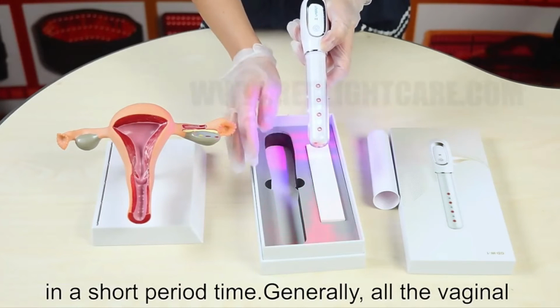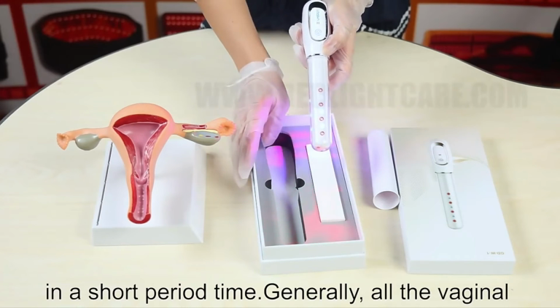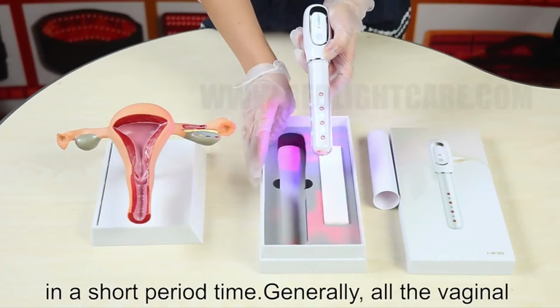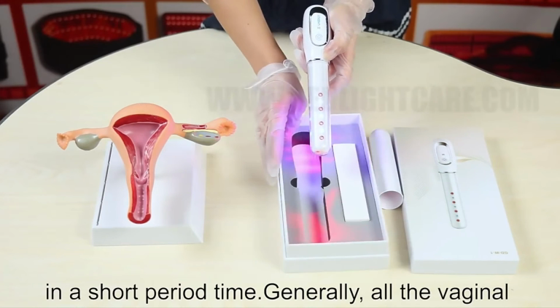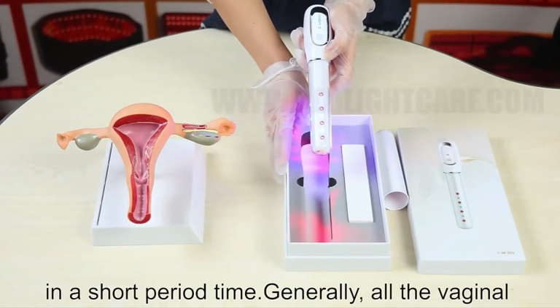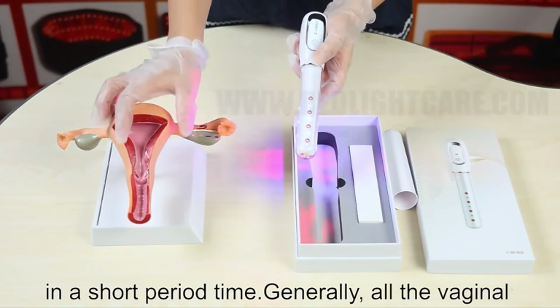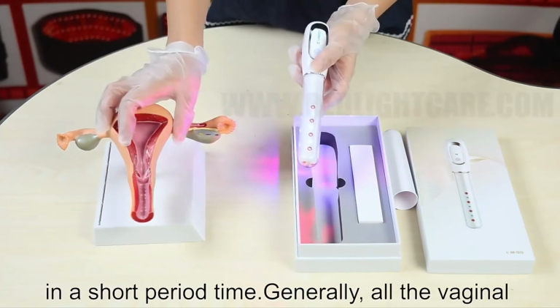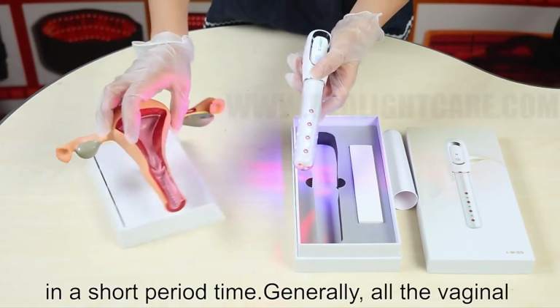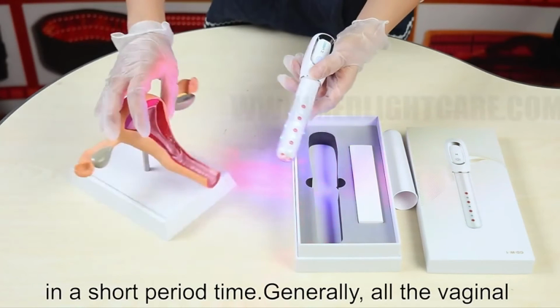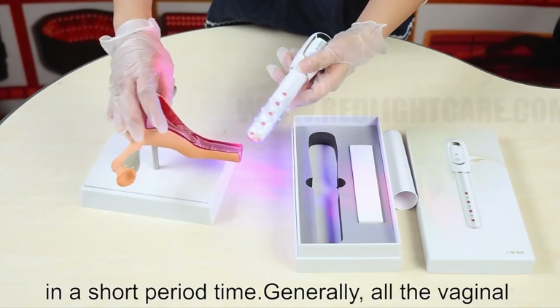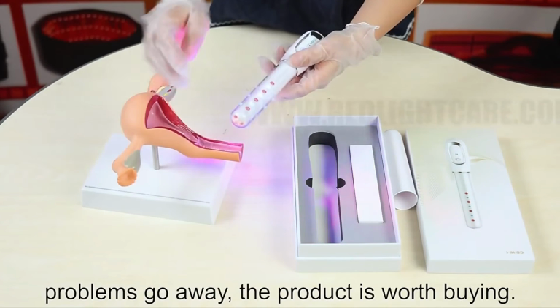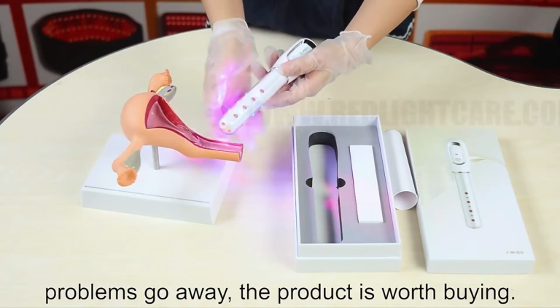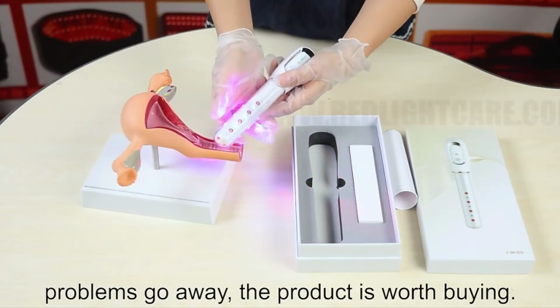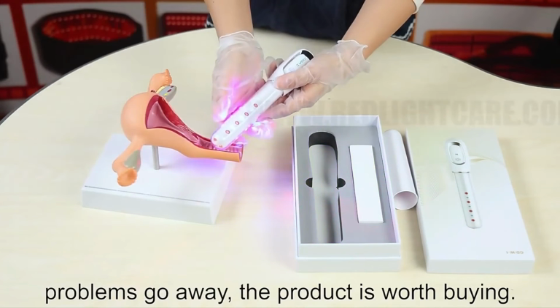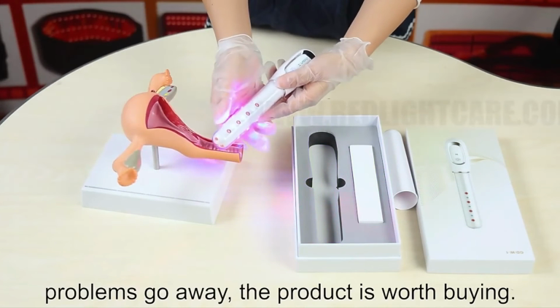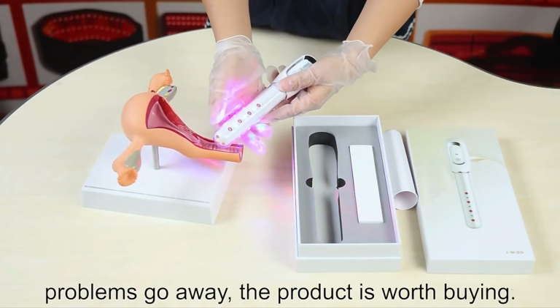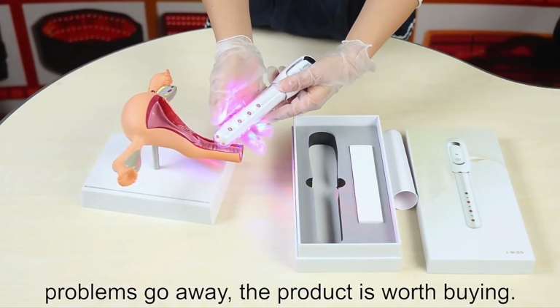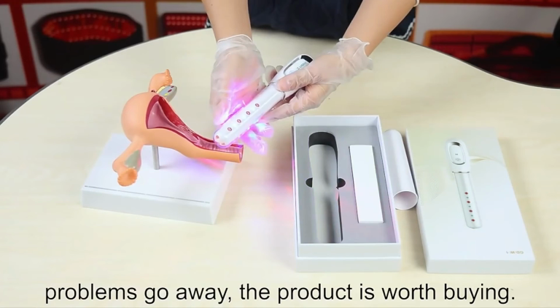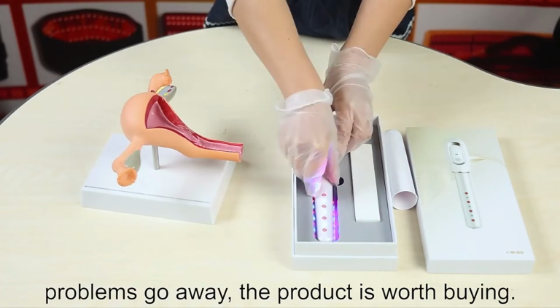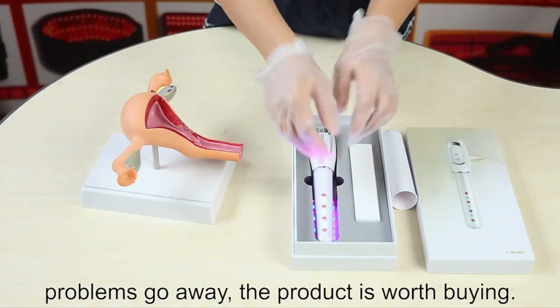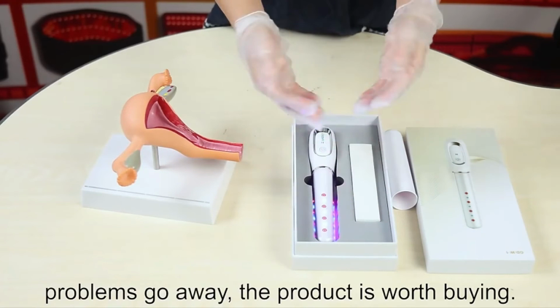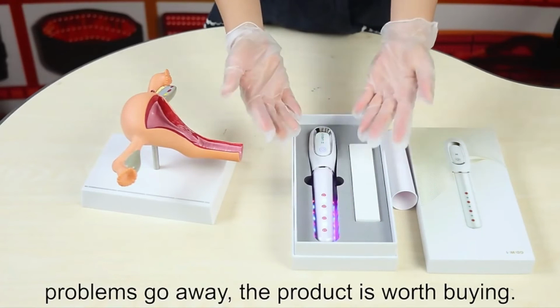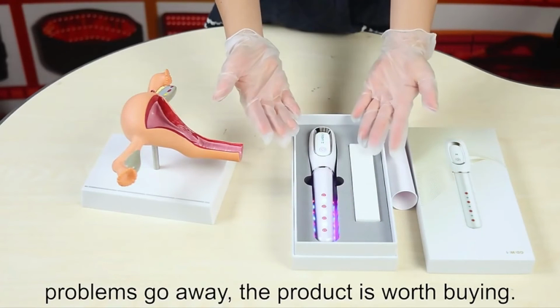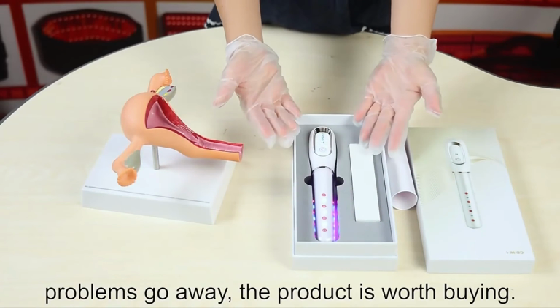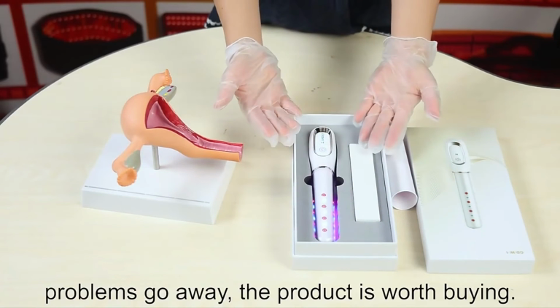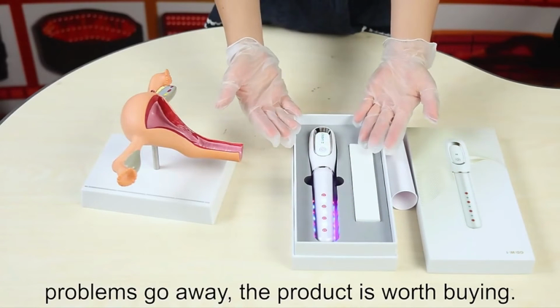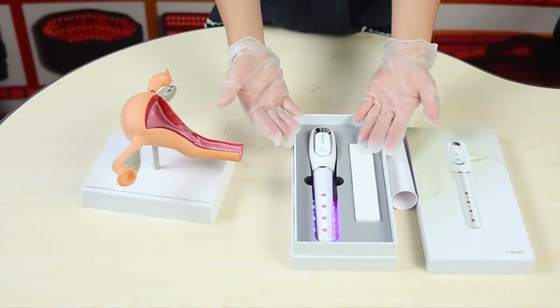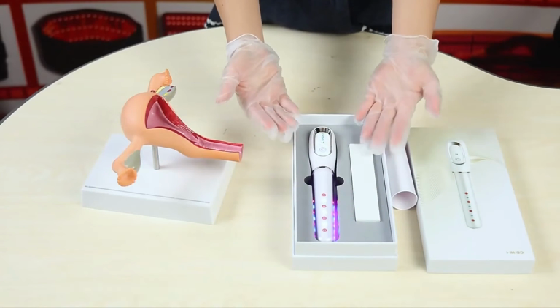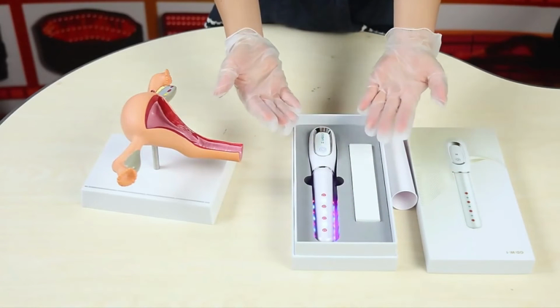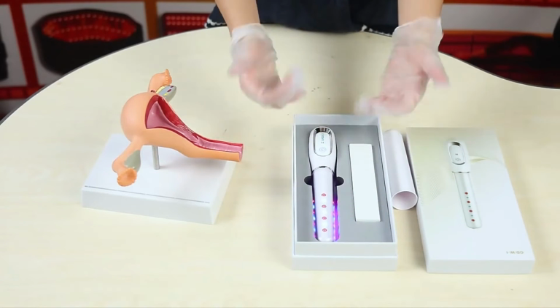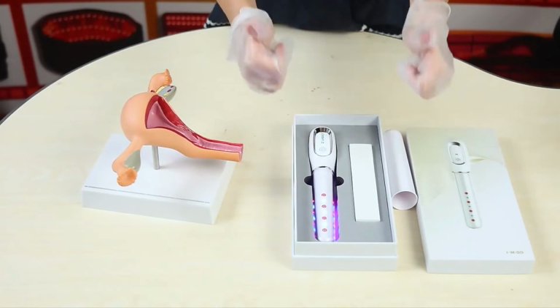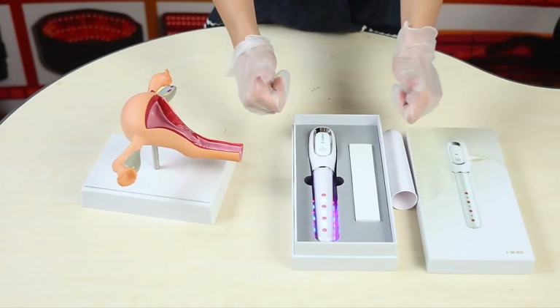Generally, only laser-bound problems go away. The program is most common, you can be.